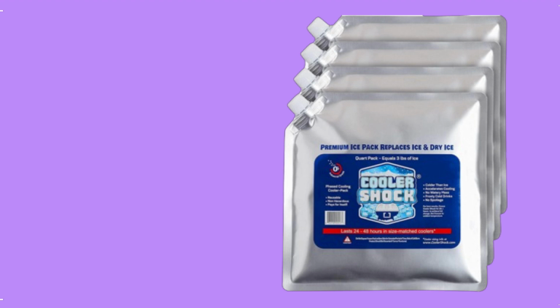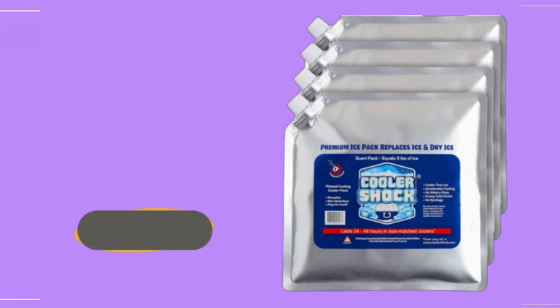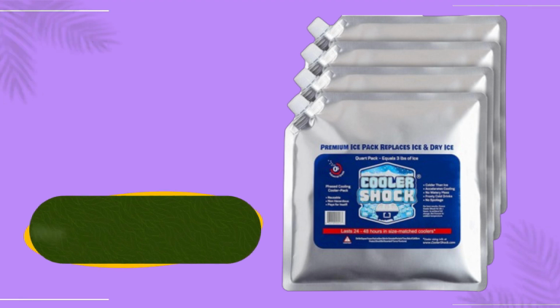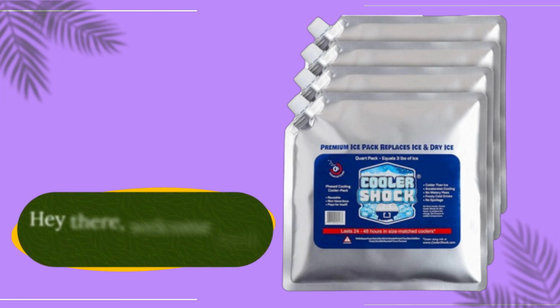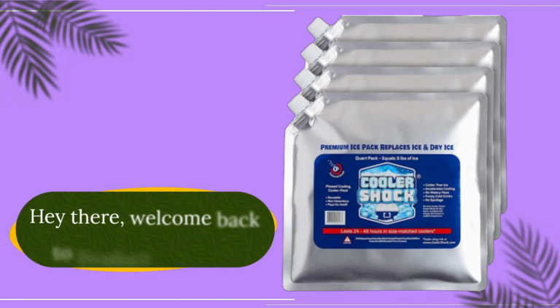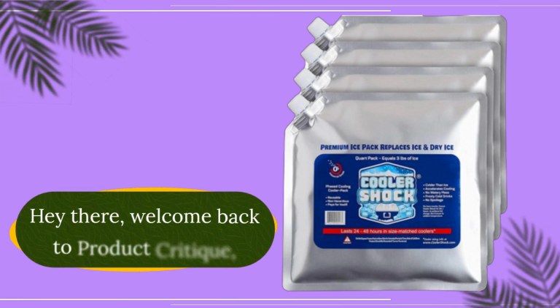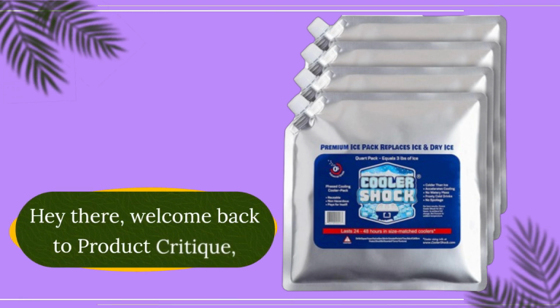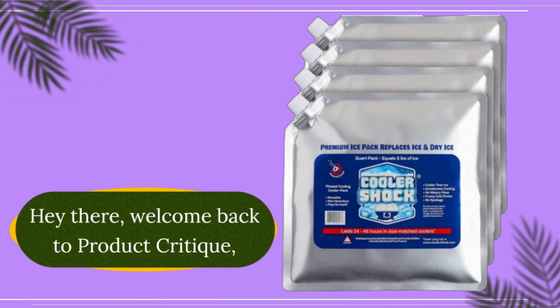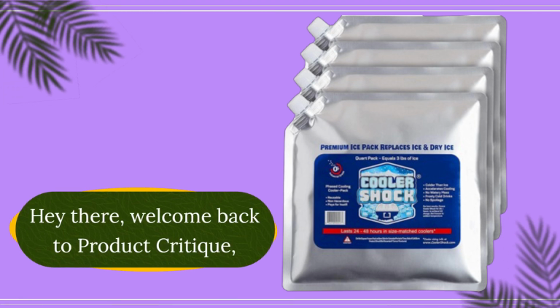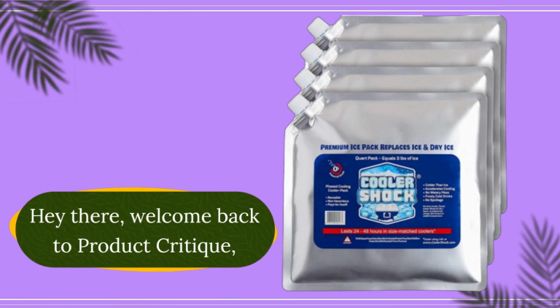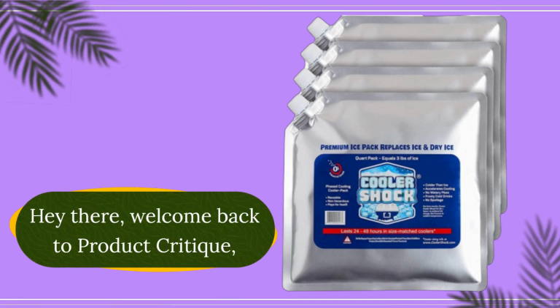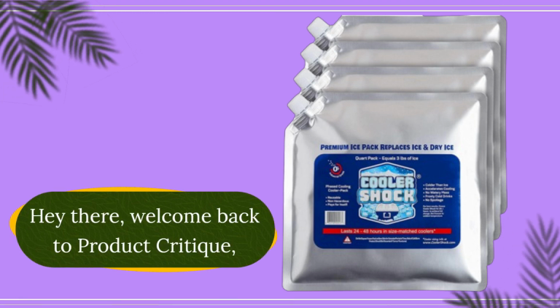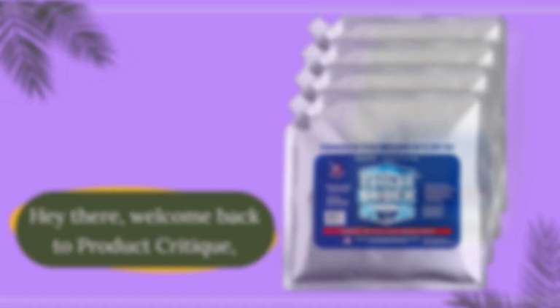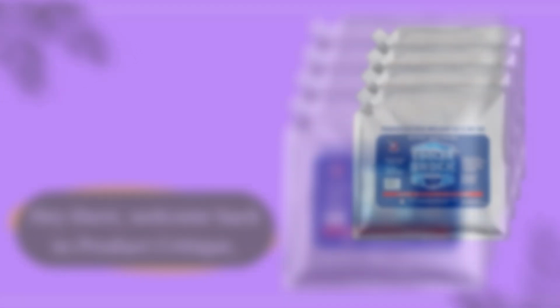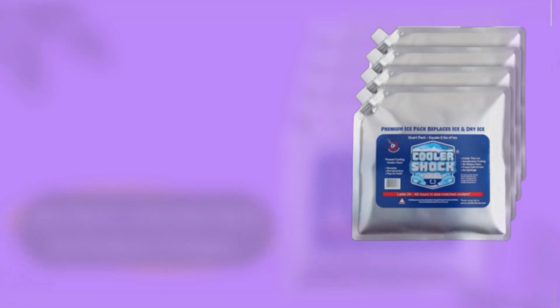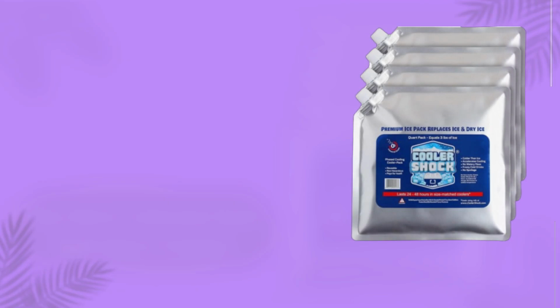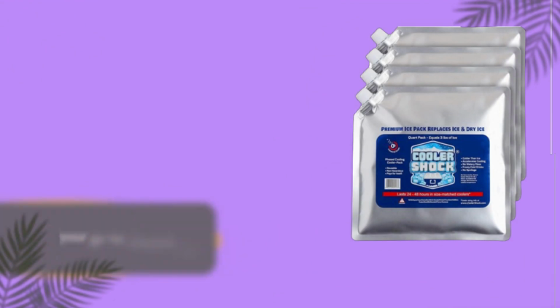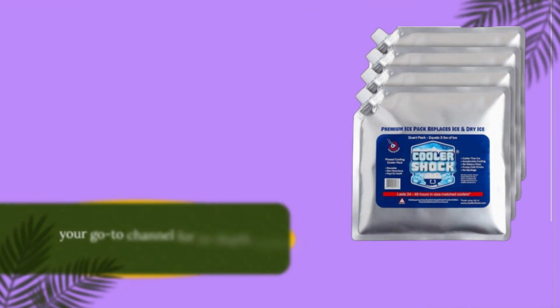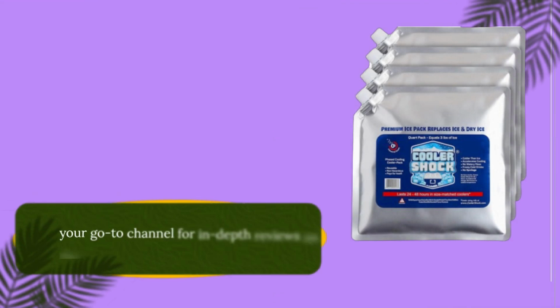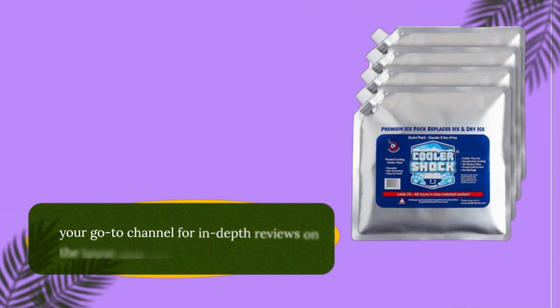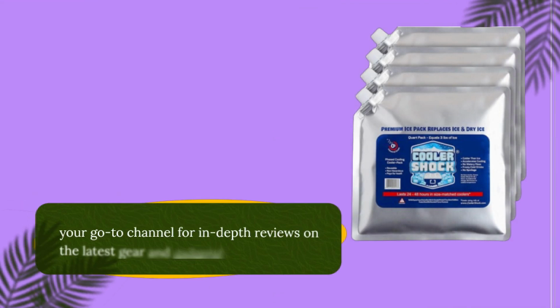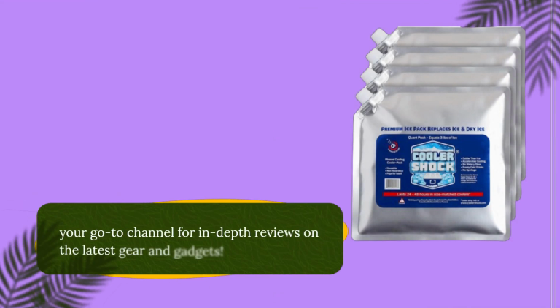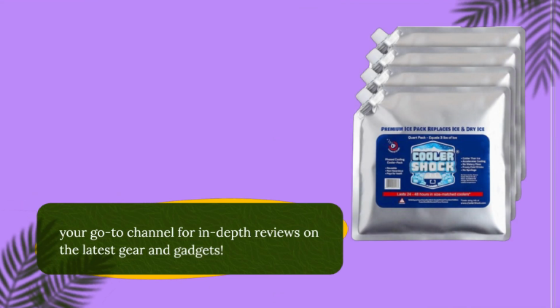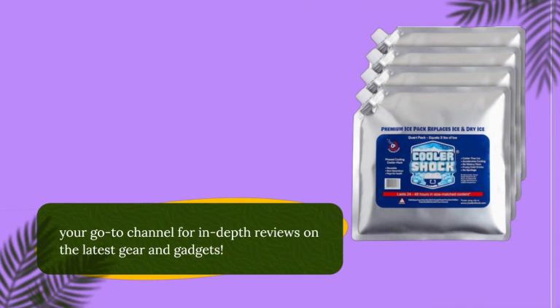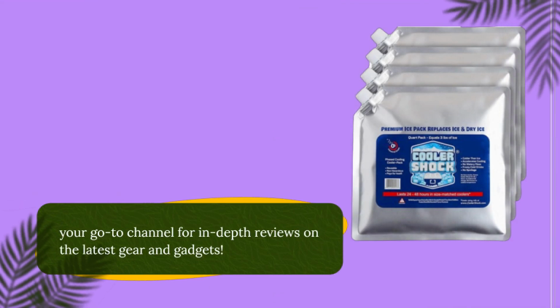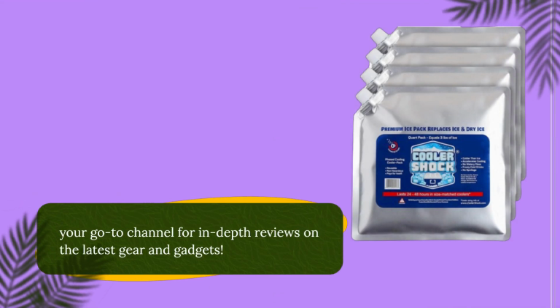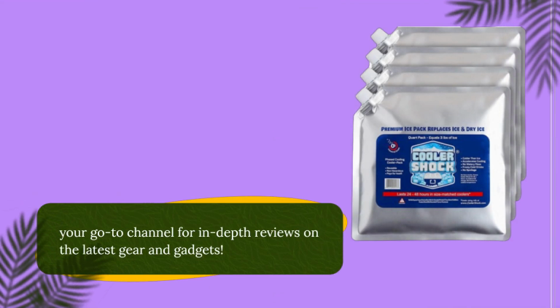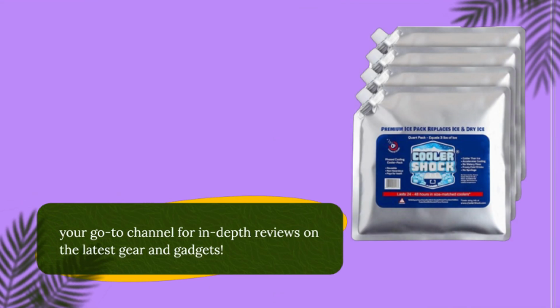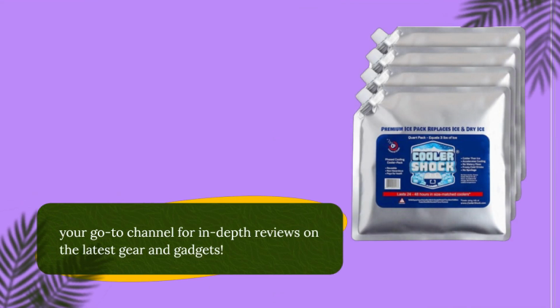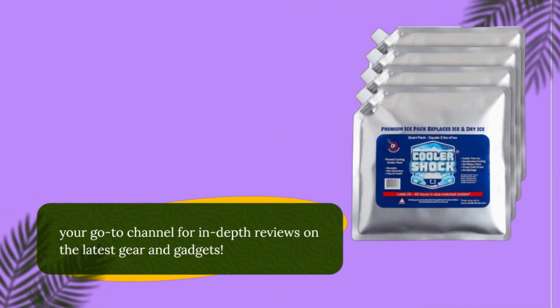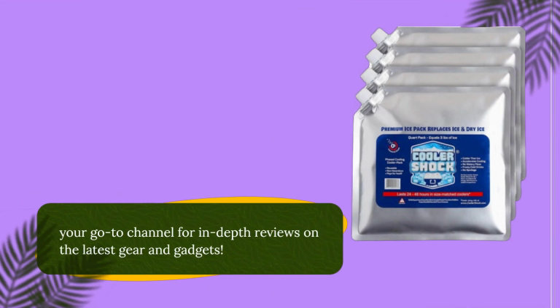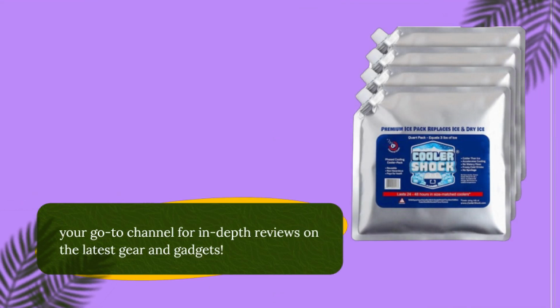Hey there, welcome back to Product Critique, your go-to channel for in-depth reviews on the latest gear and gadgets.